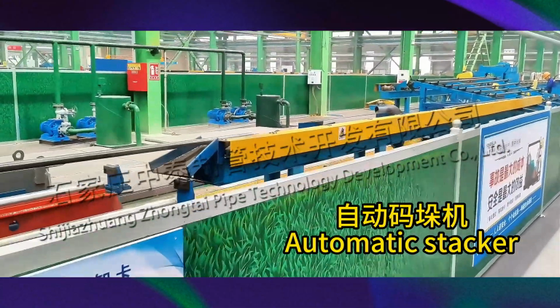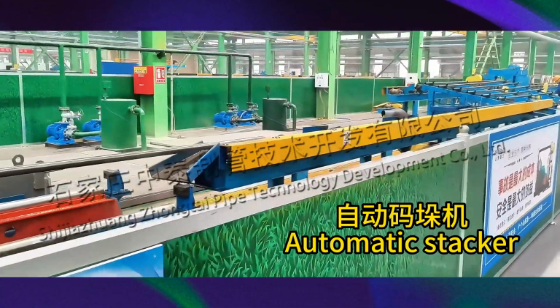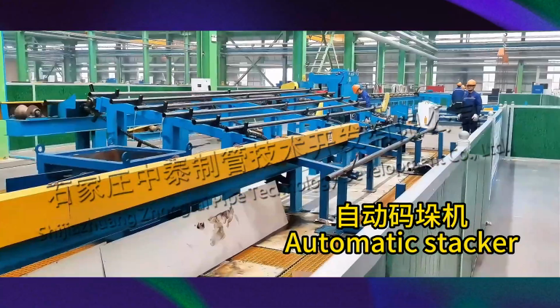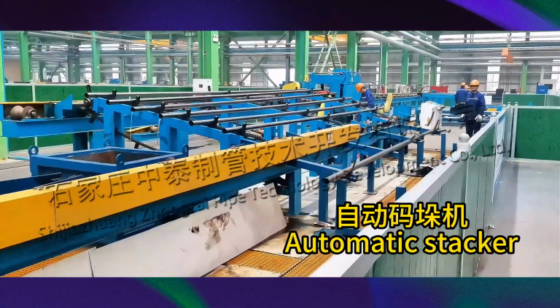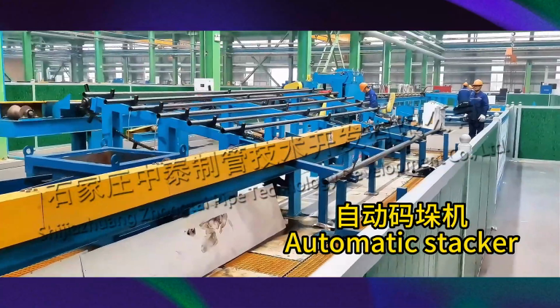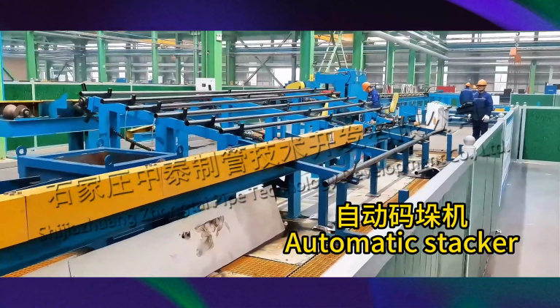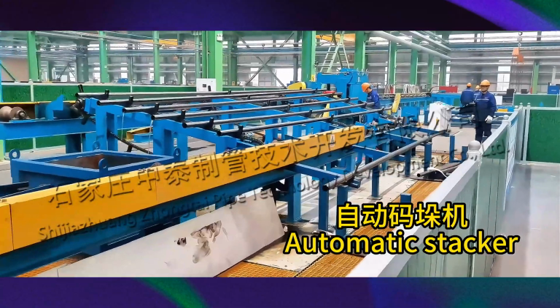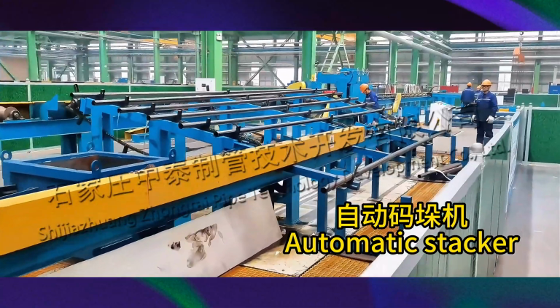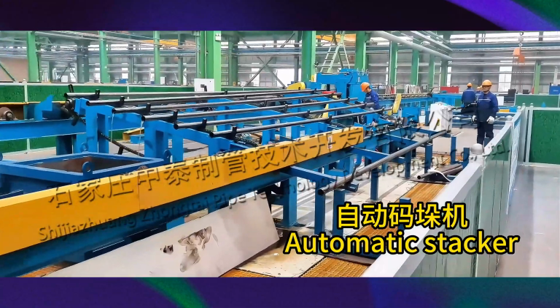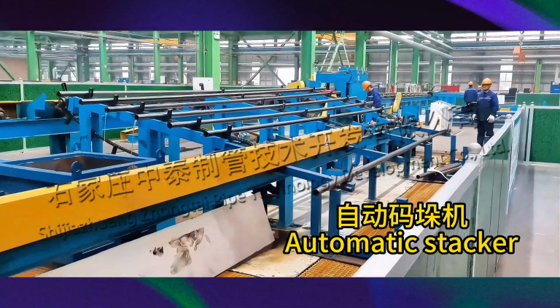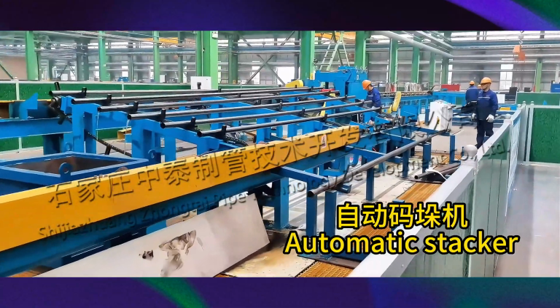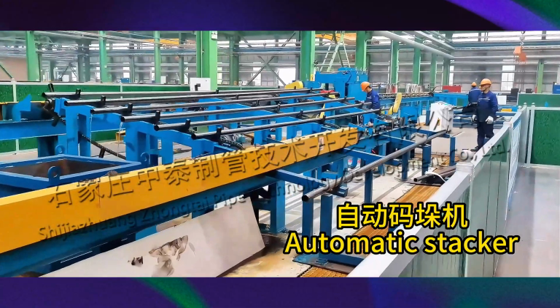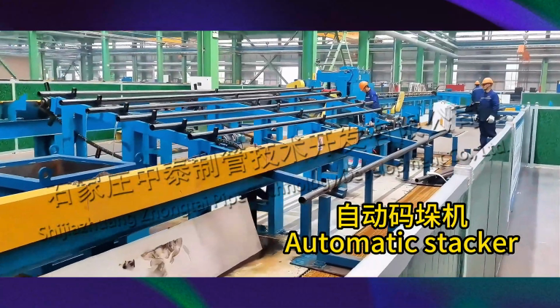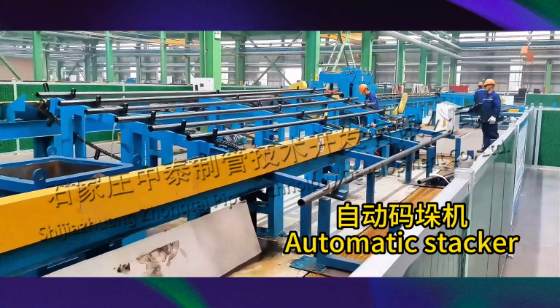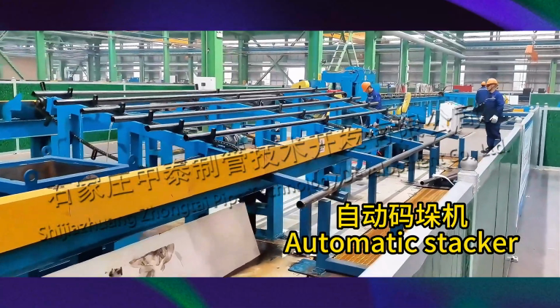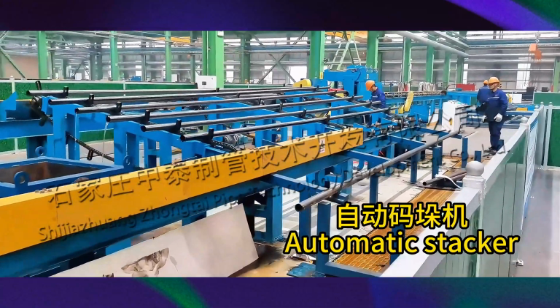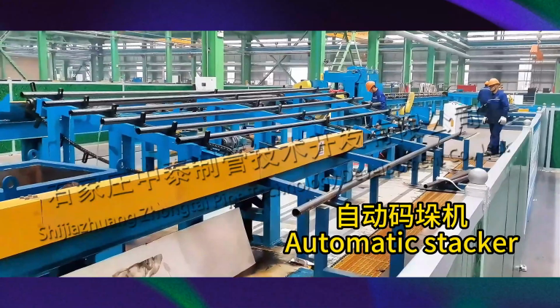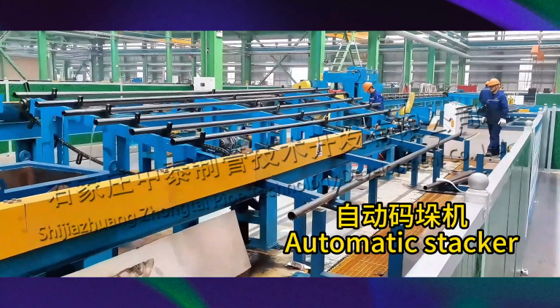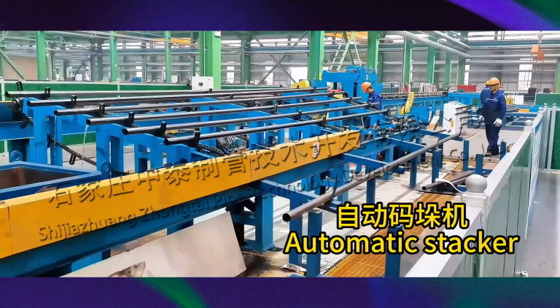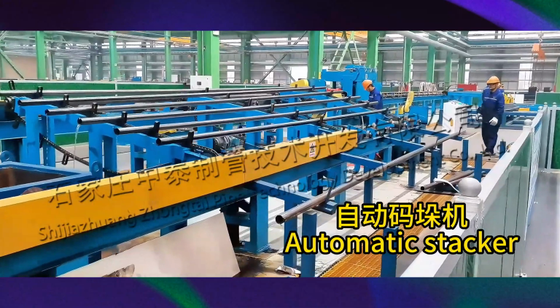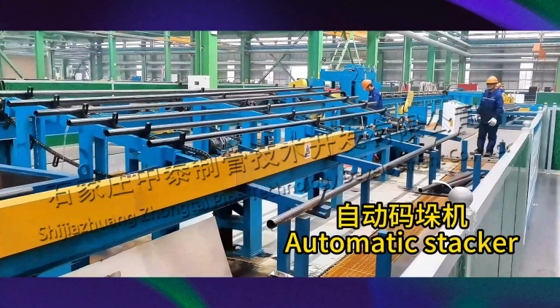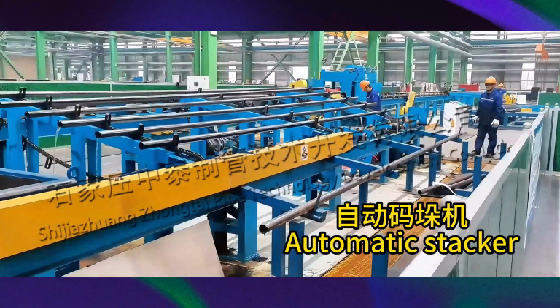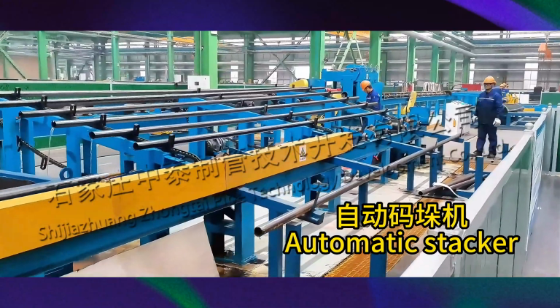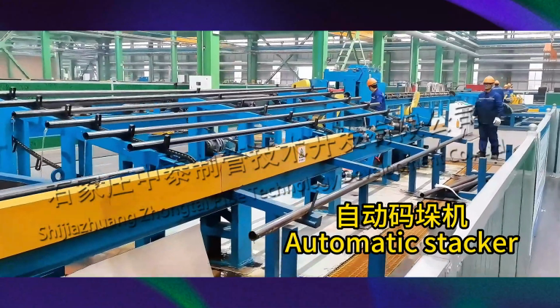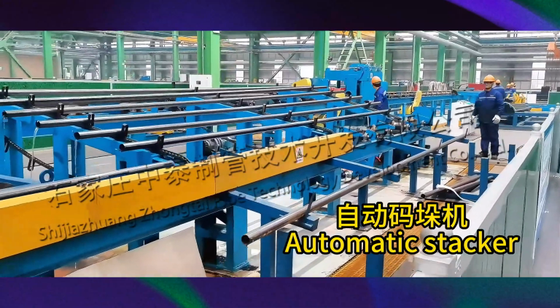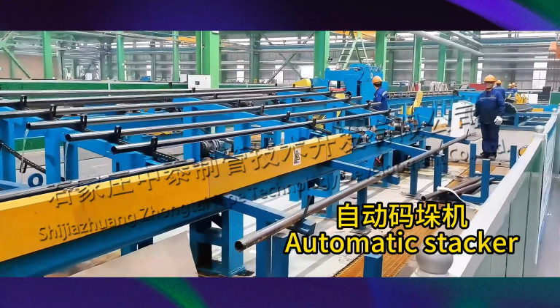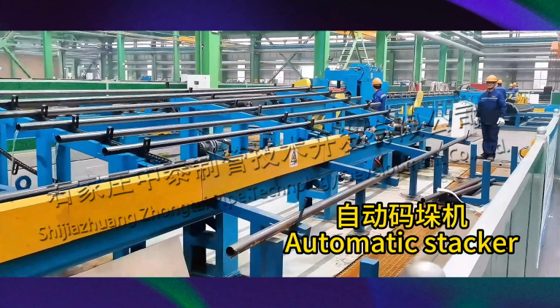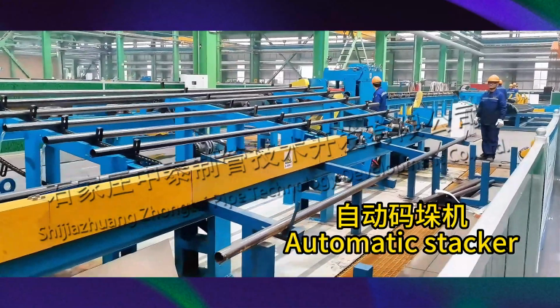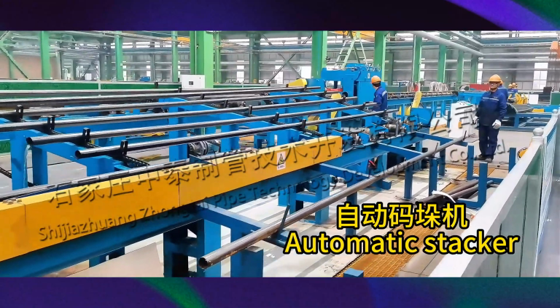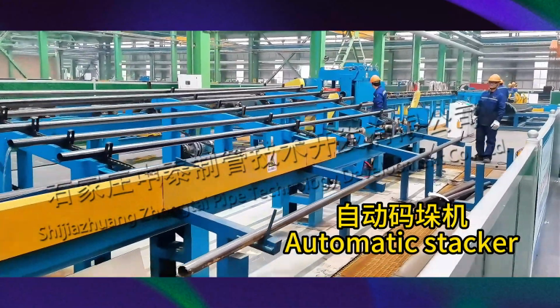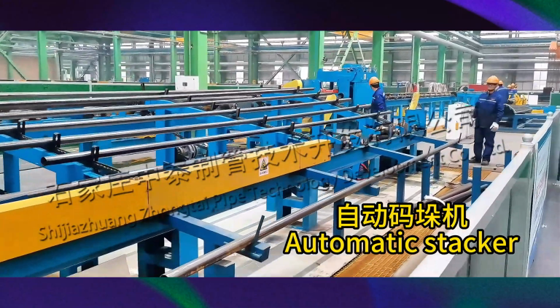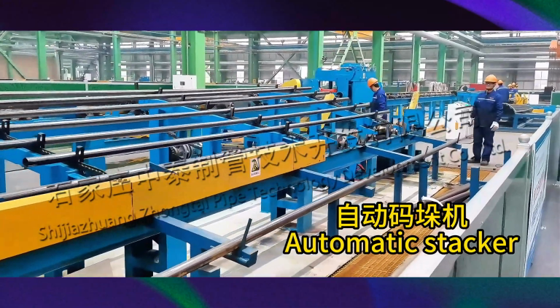This is a palletizing and packing machine that can automatically palletize and pack steel pipes, greatly saving labor.